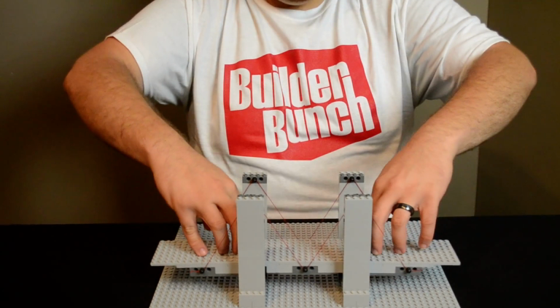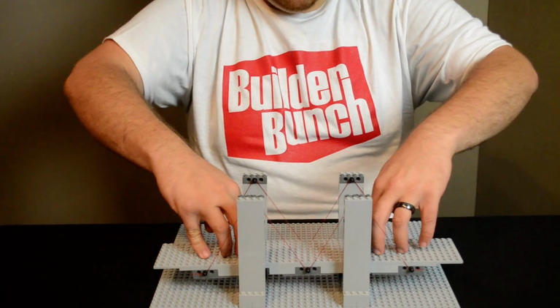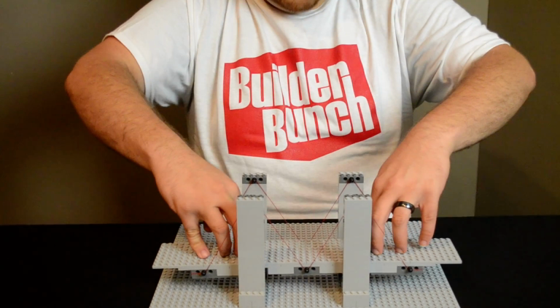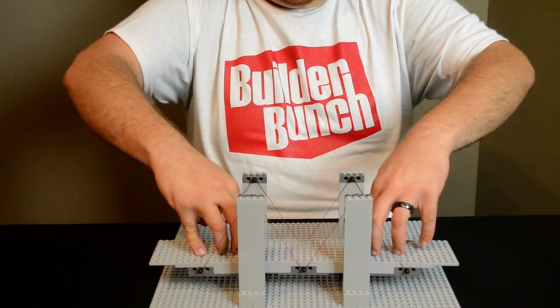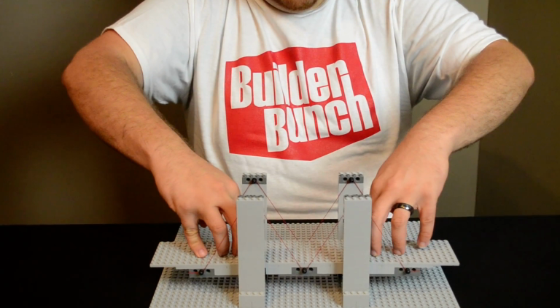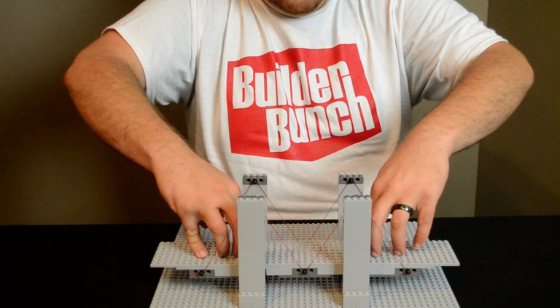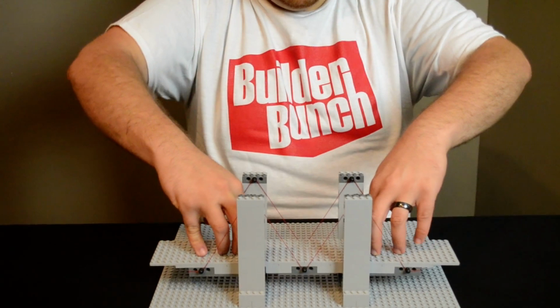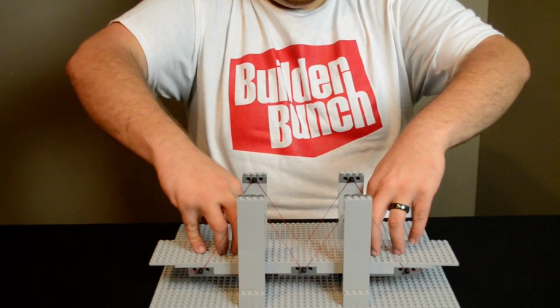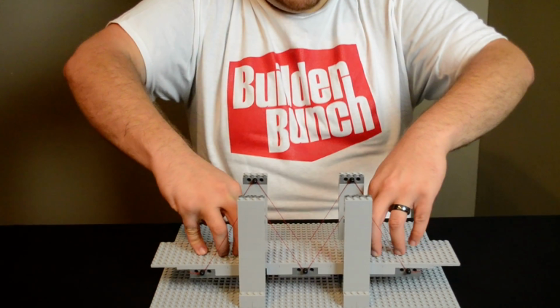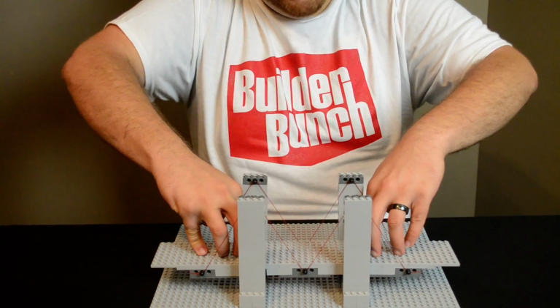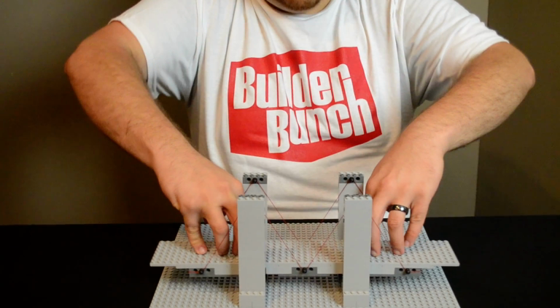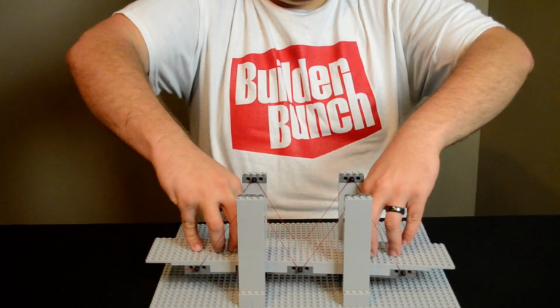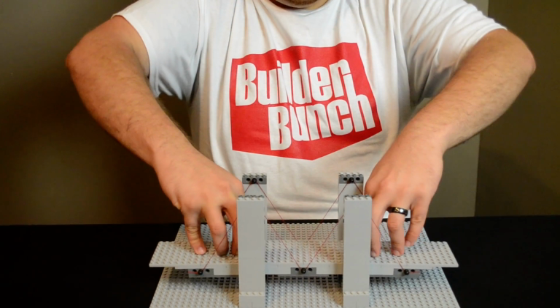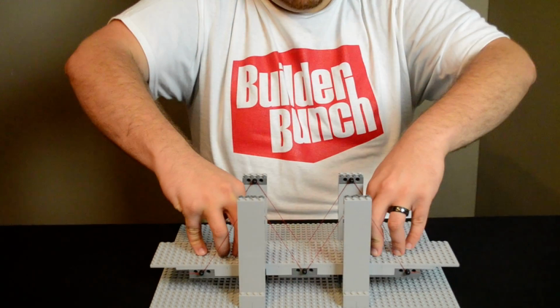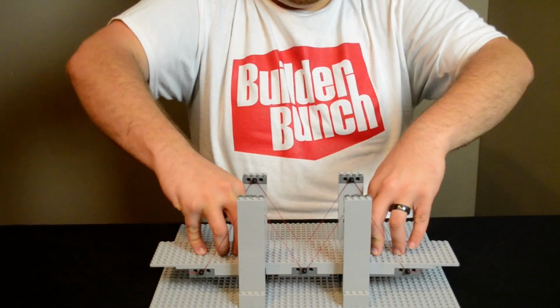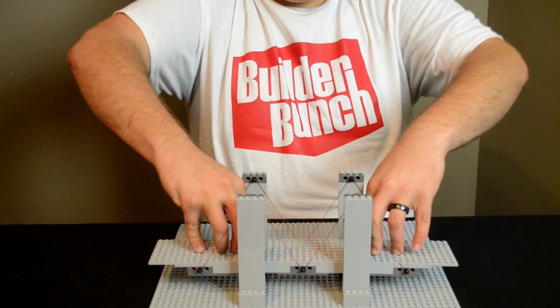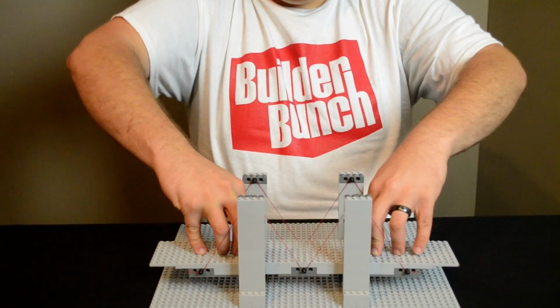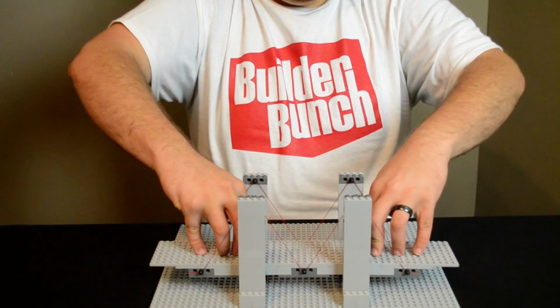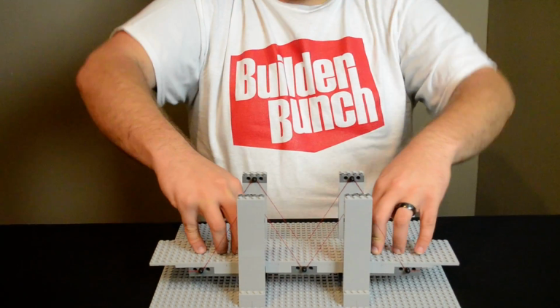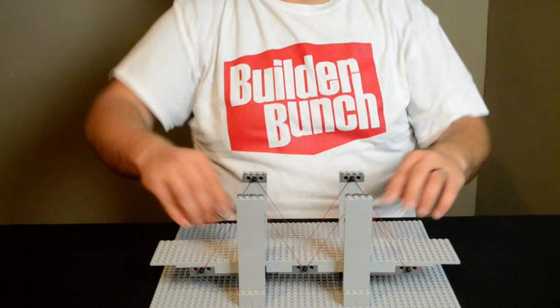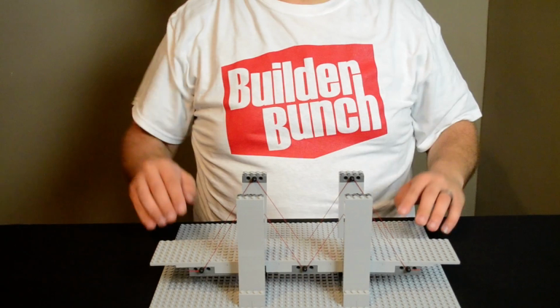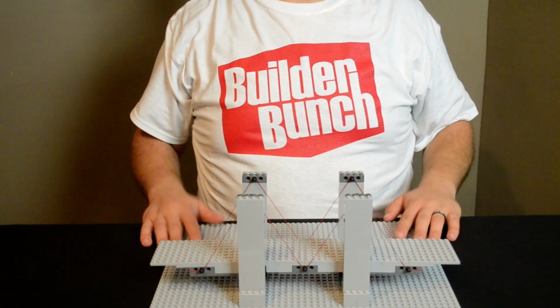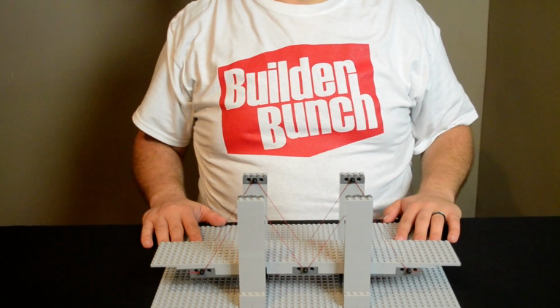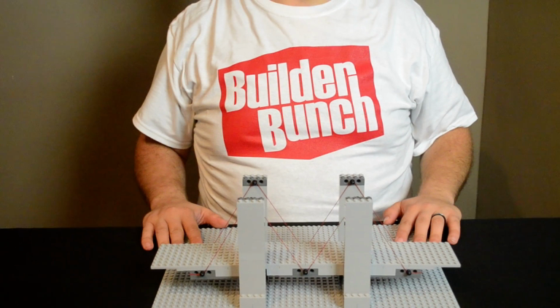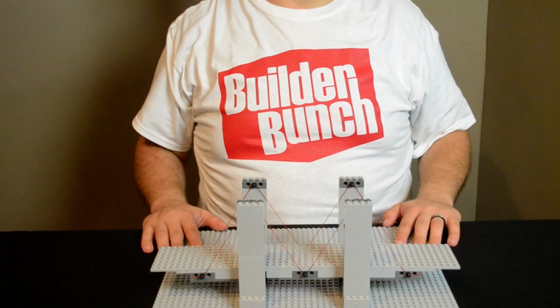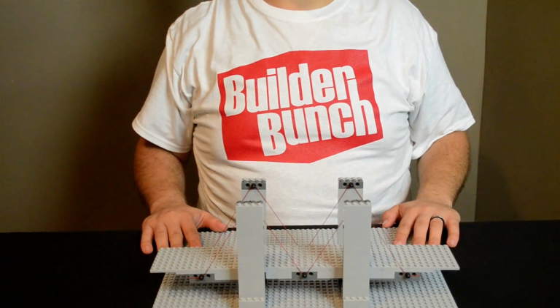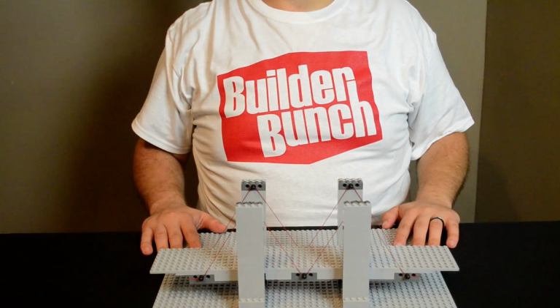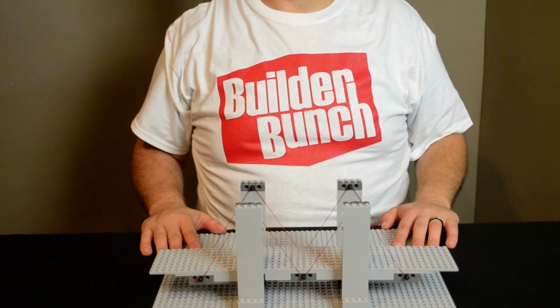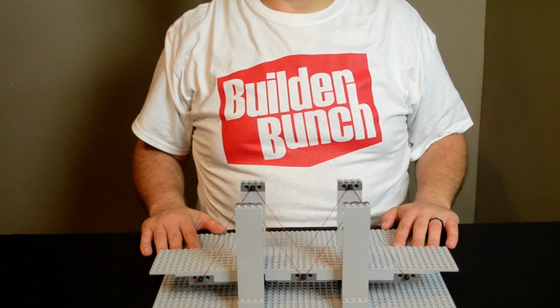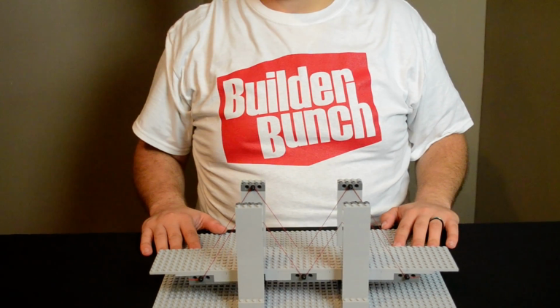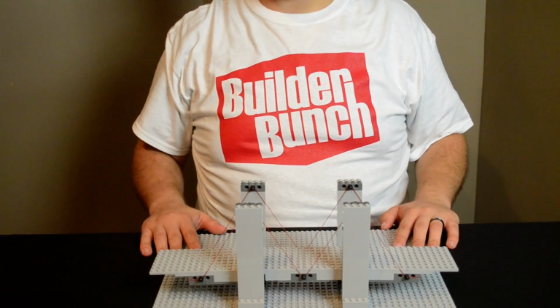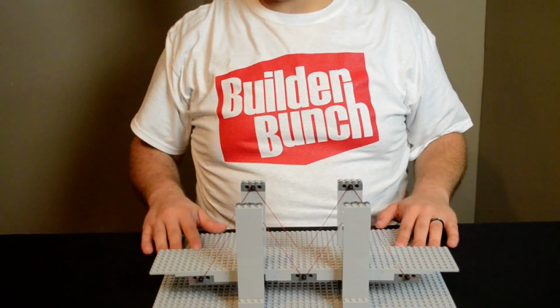That way, see, I can put a lot of weight on this bridge and it doesn't buckle, and it doesn't snap.